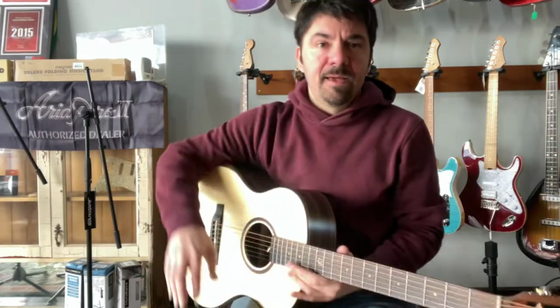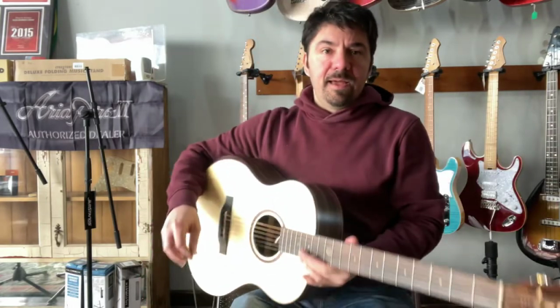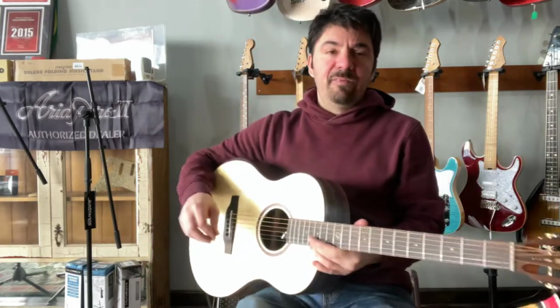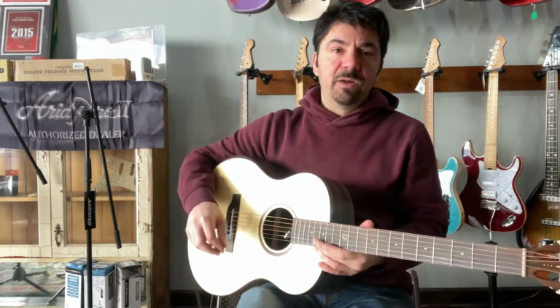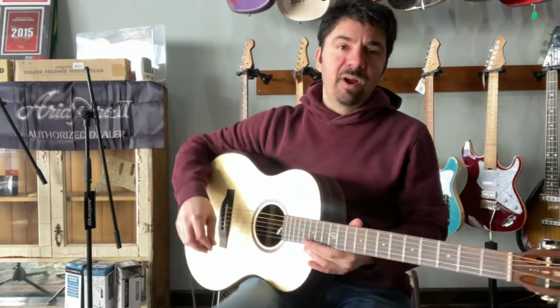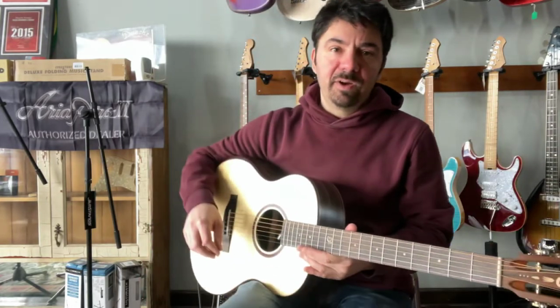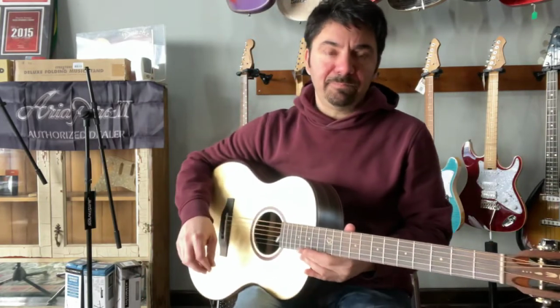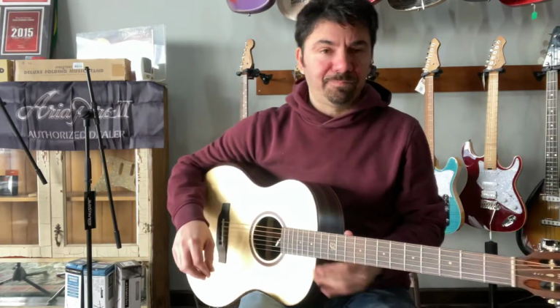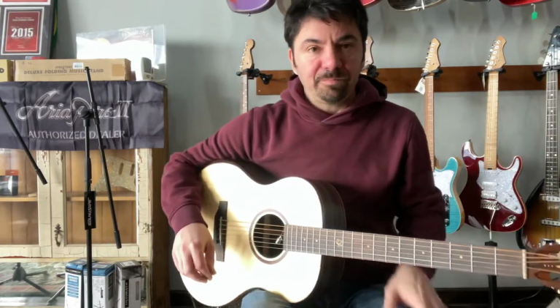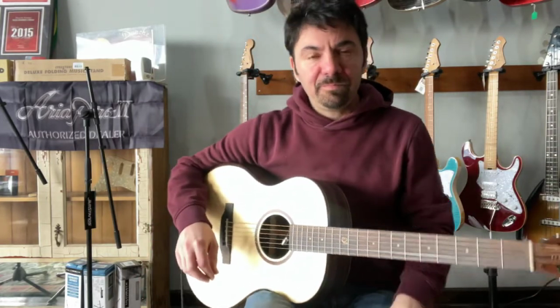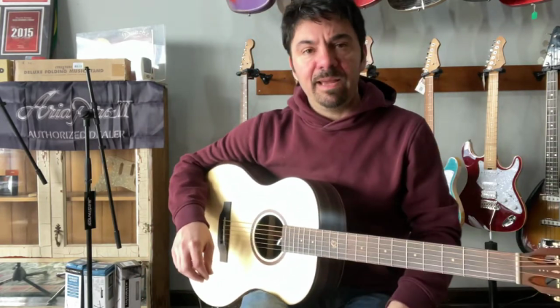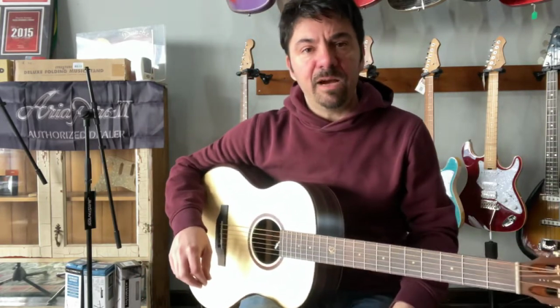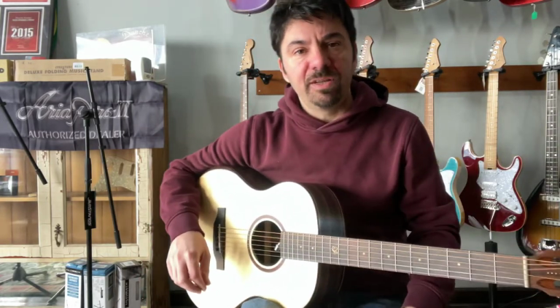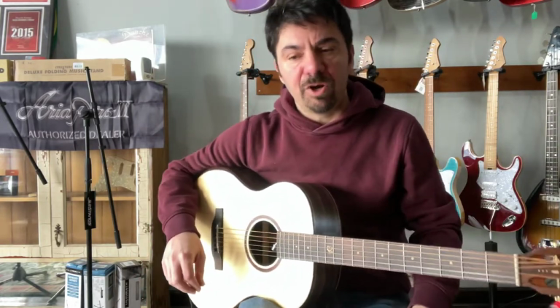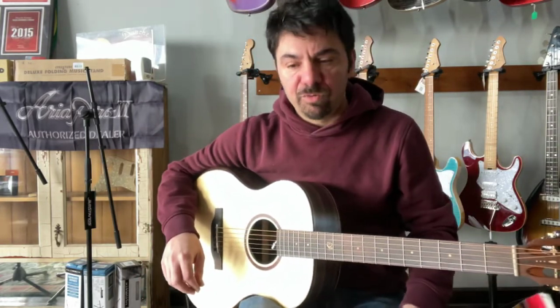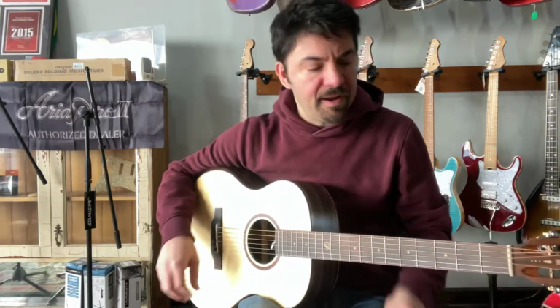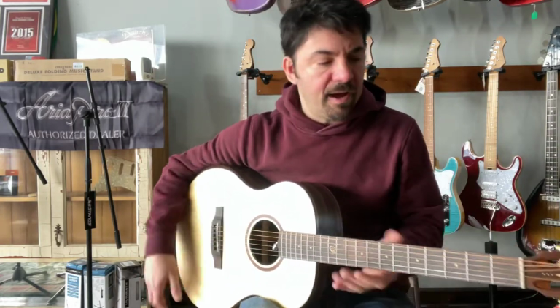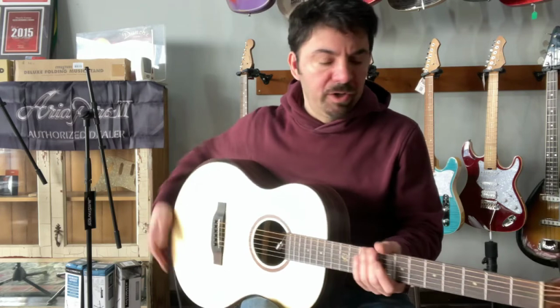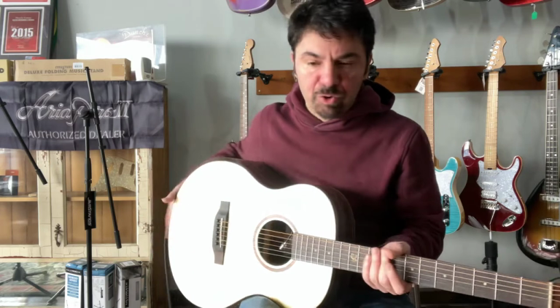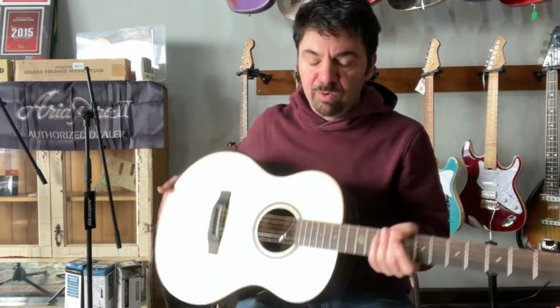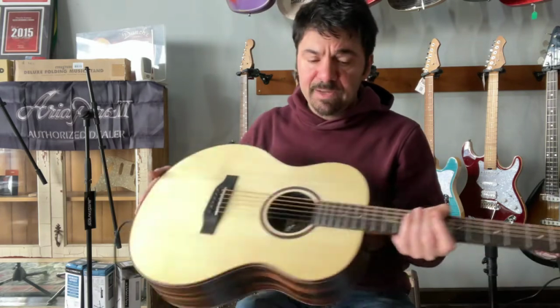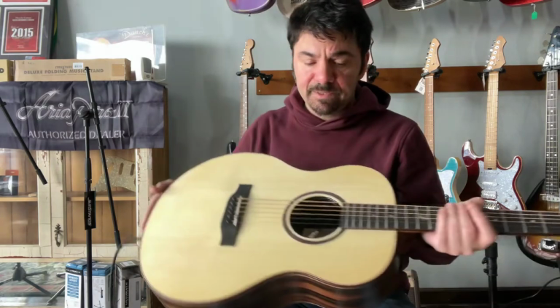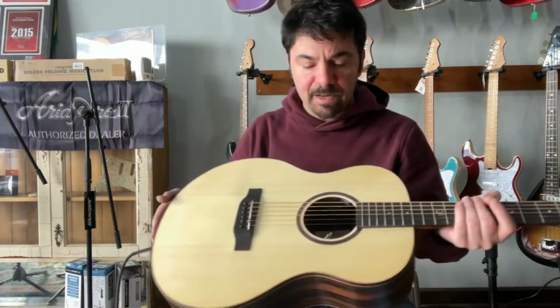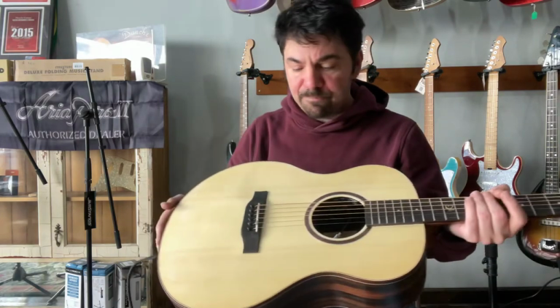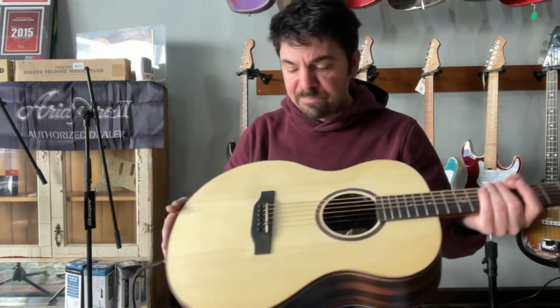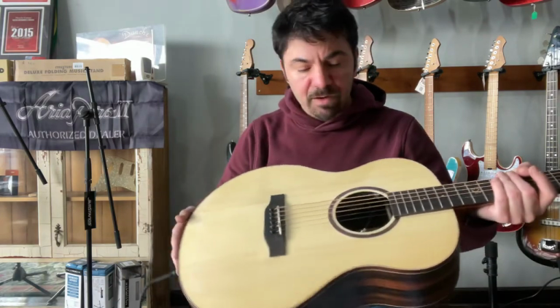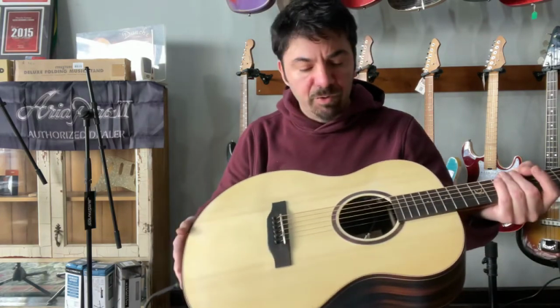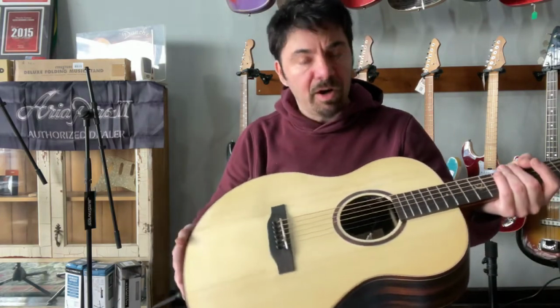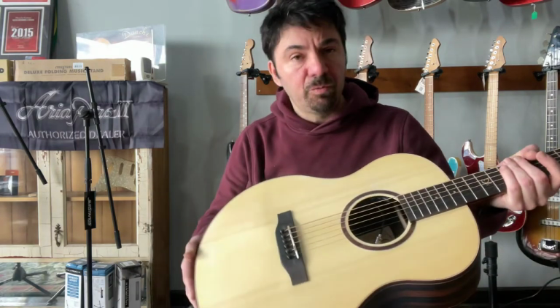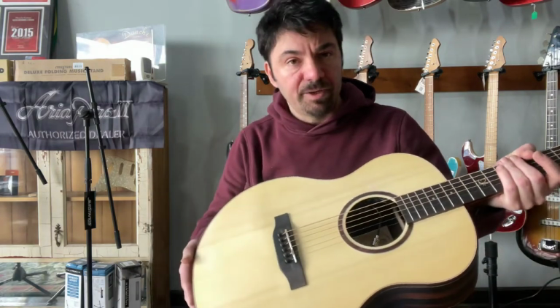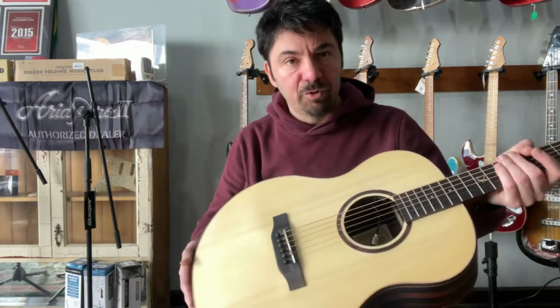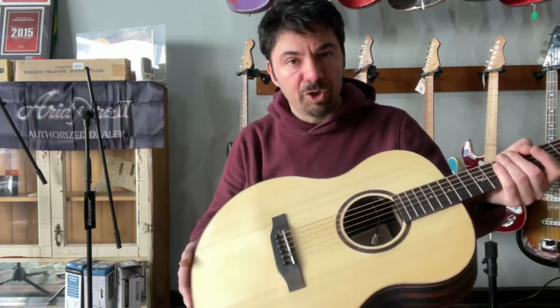Hey everybody, Goran here at Dante Guitars. Today I wanted to show you guys a new guitar that we just got to the shop.